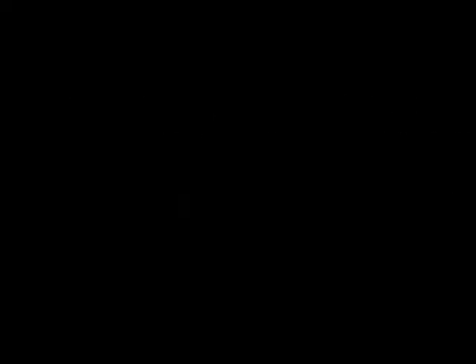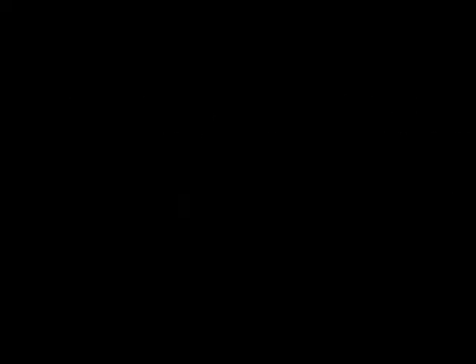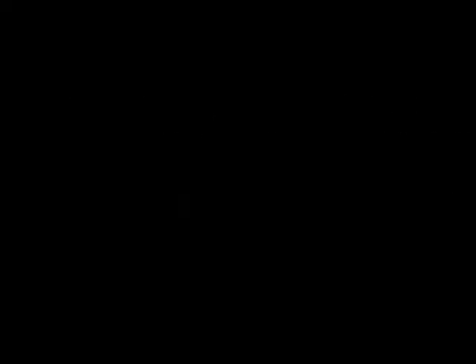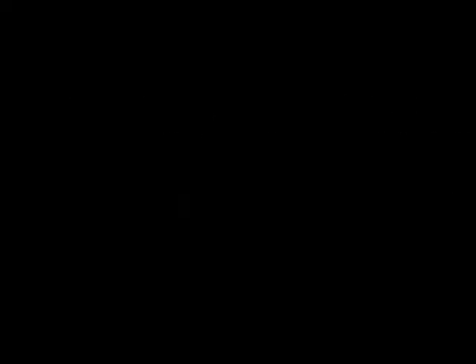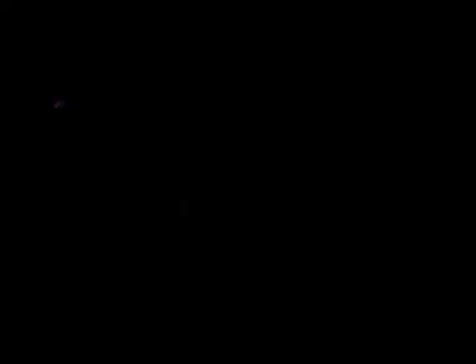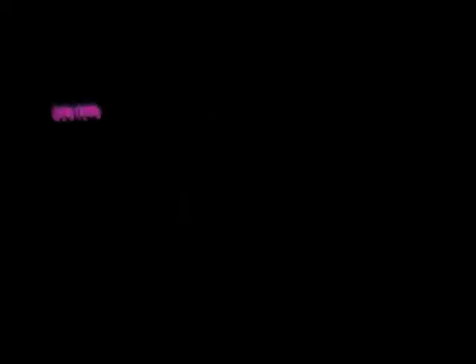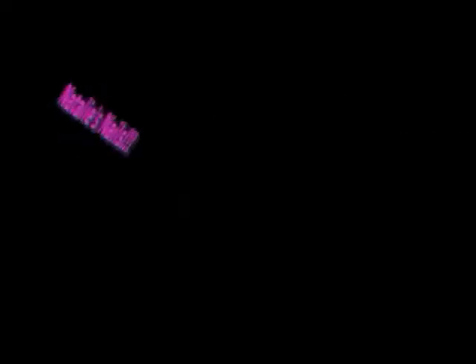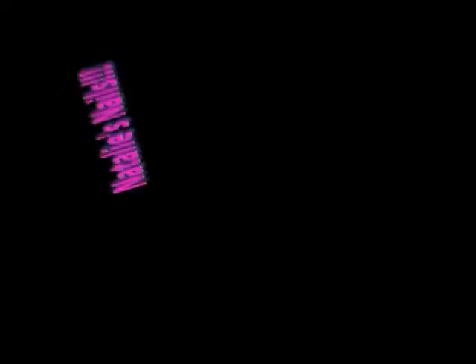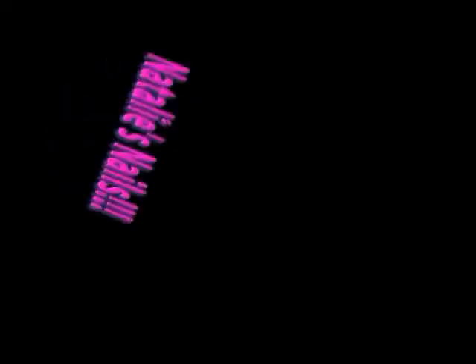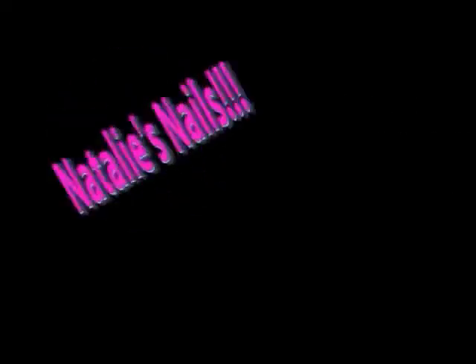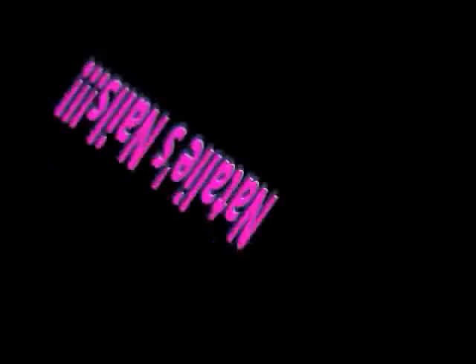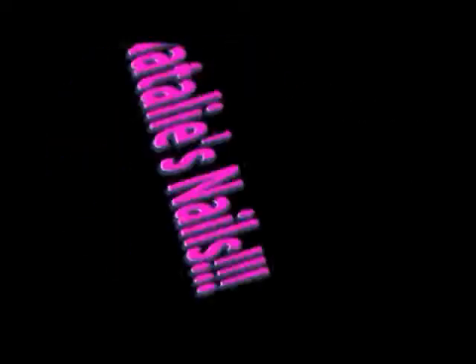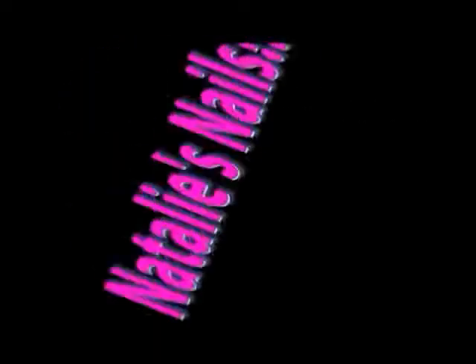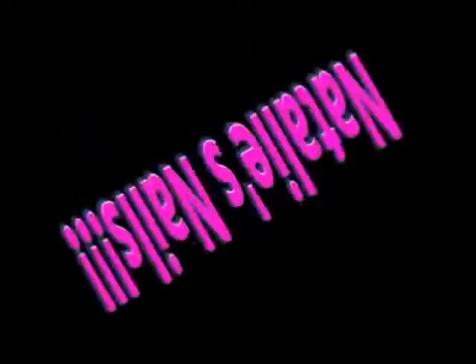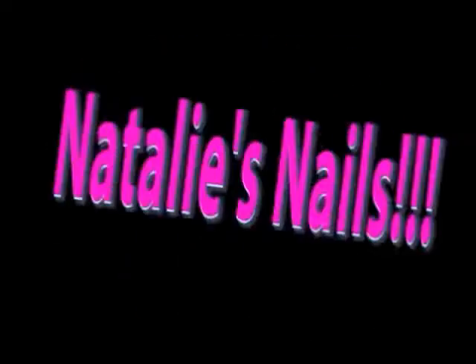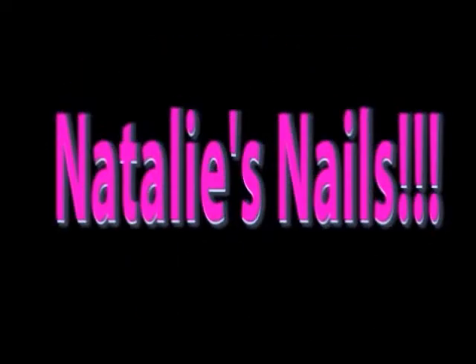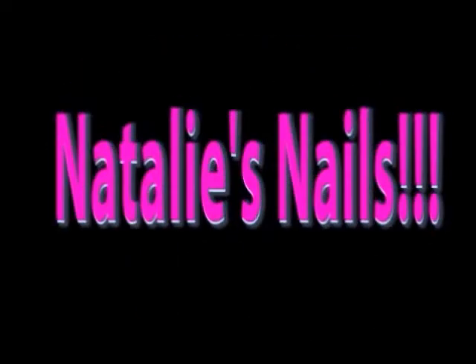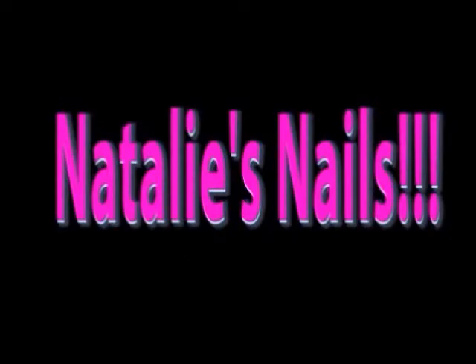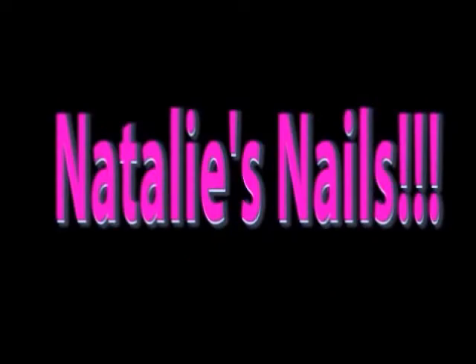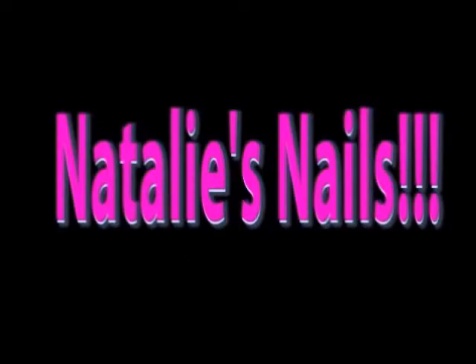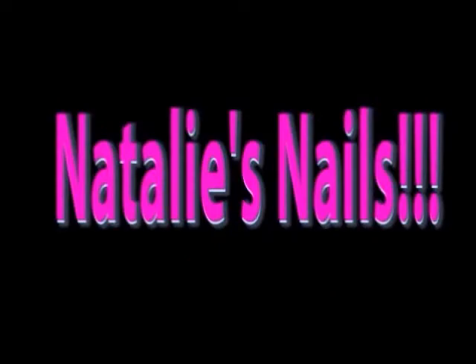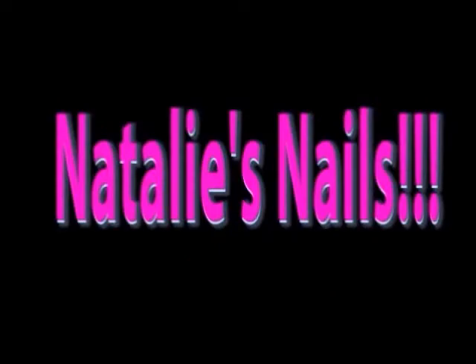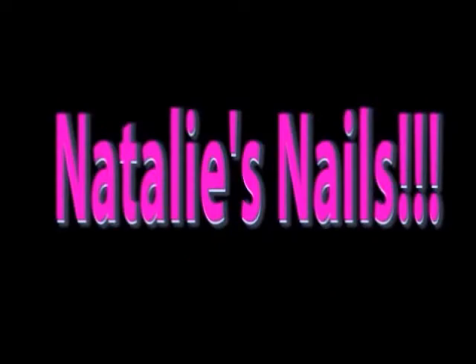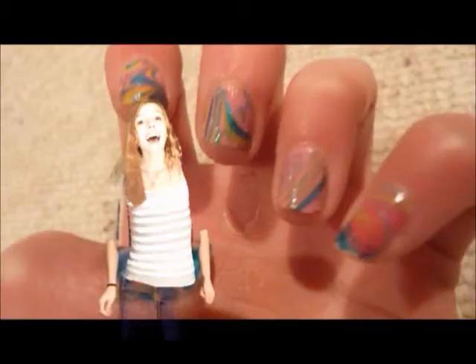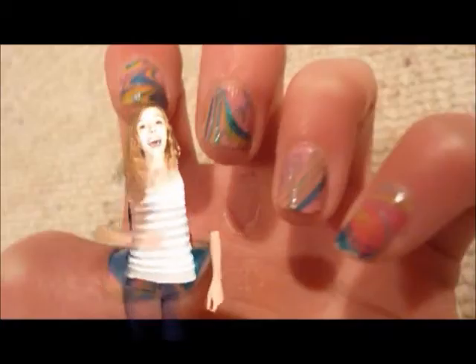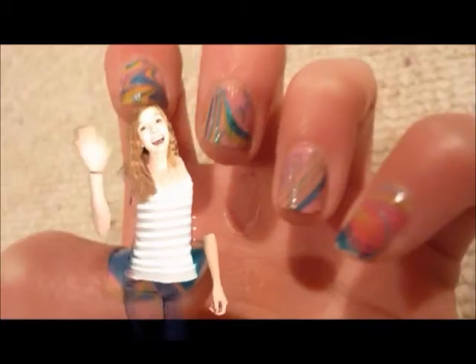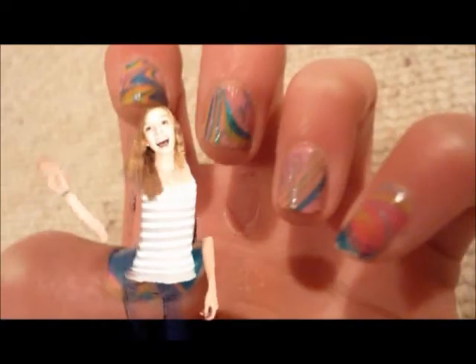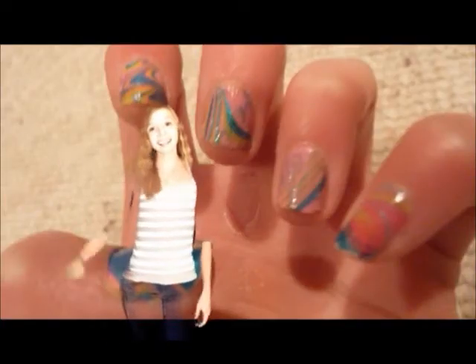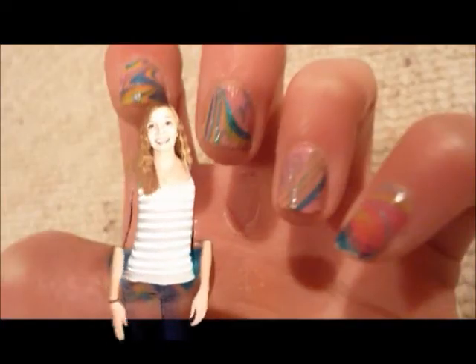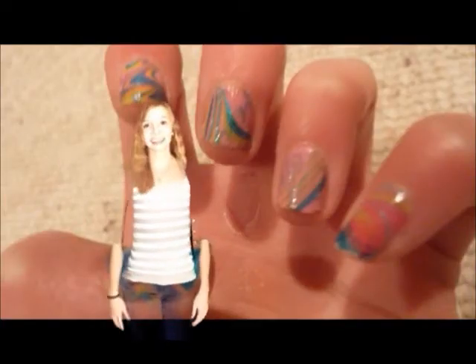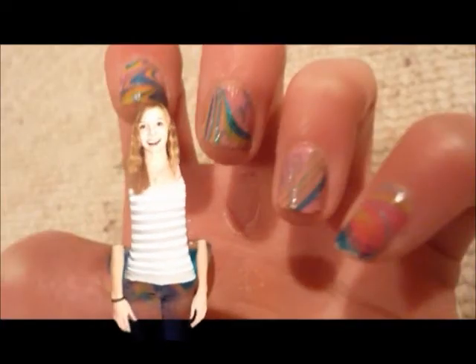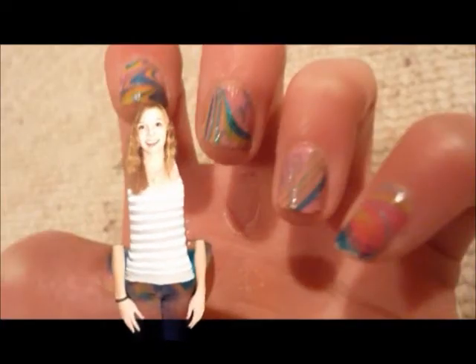Natalie's Nails! Hey guys, it's Natalie.